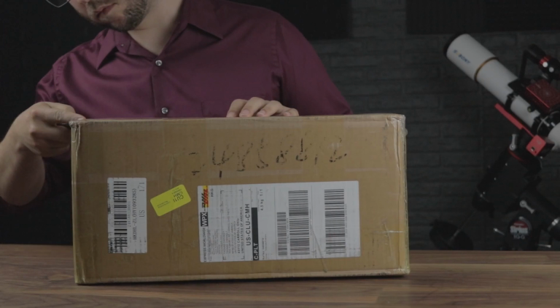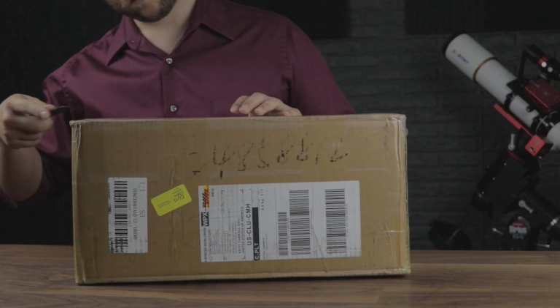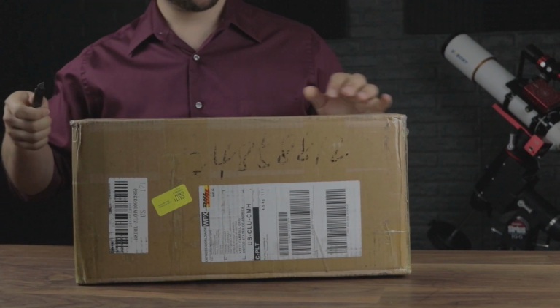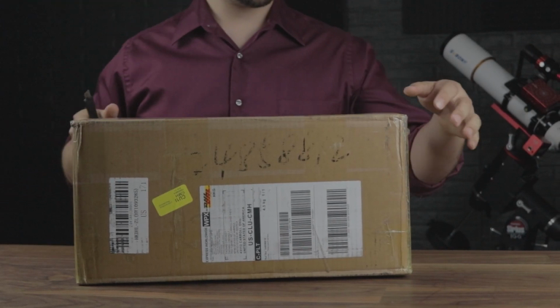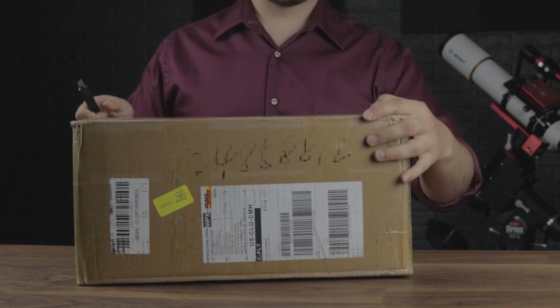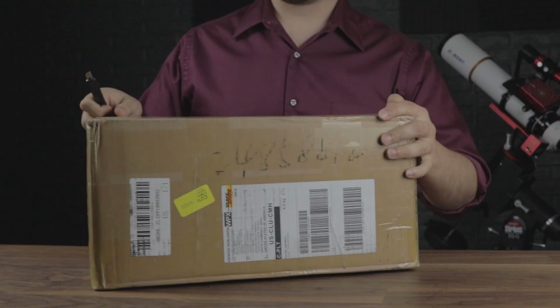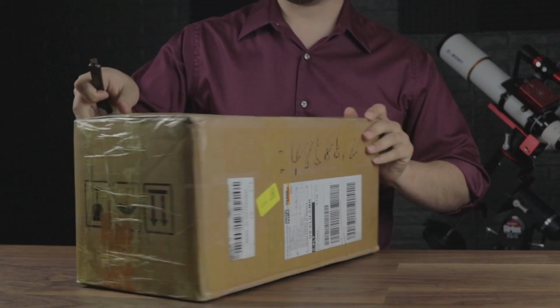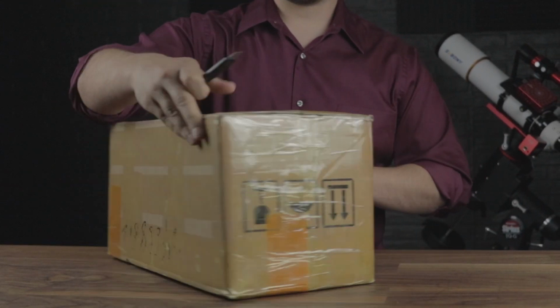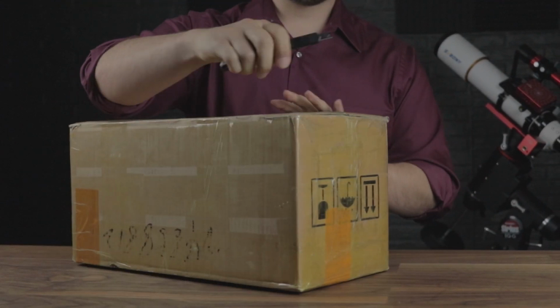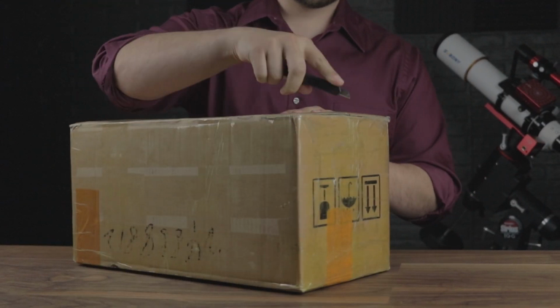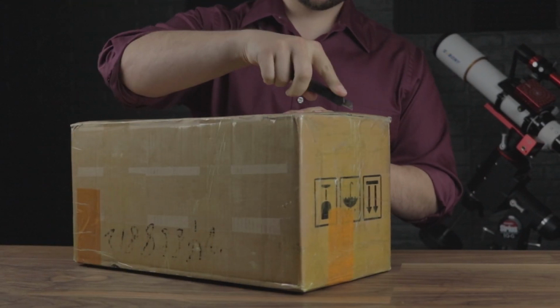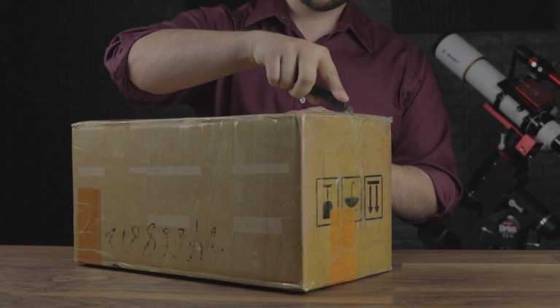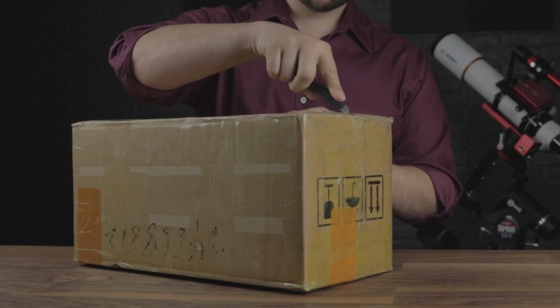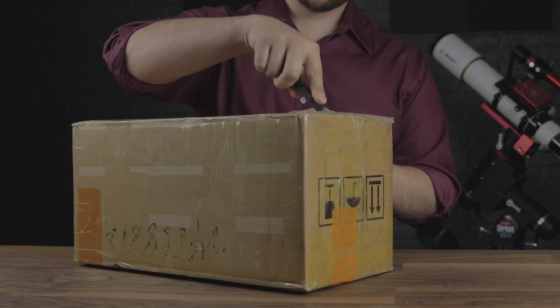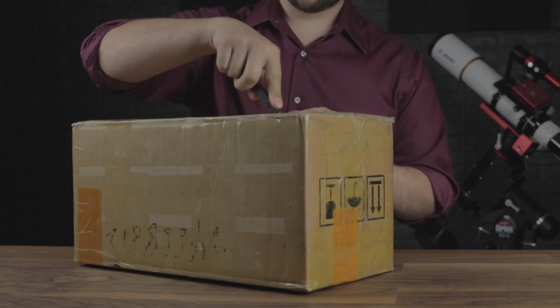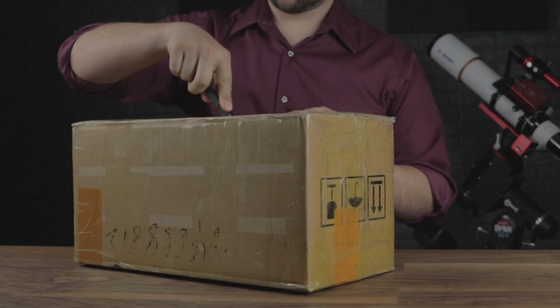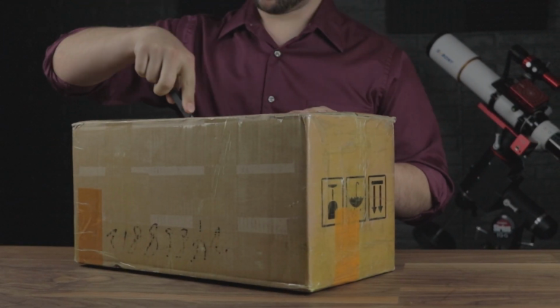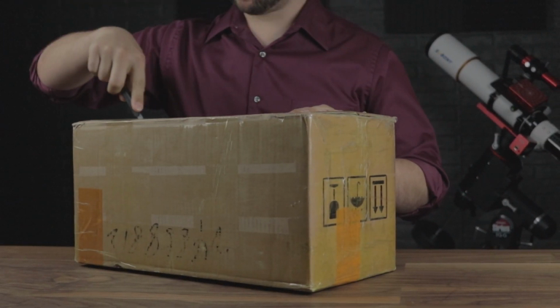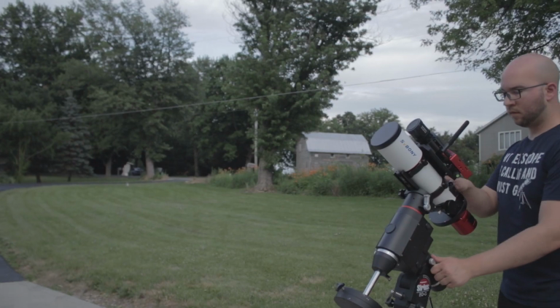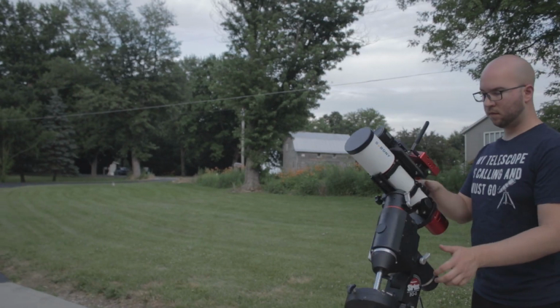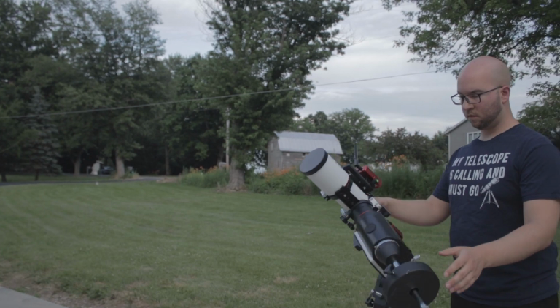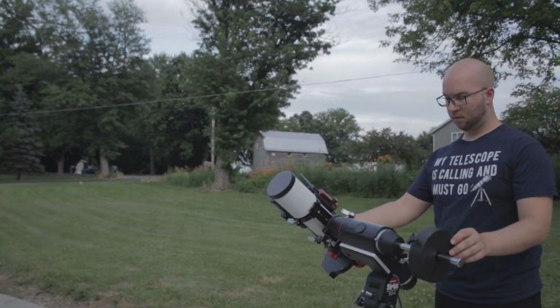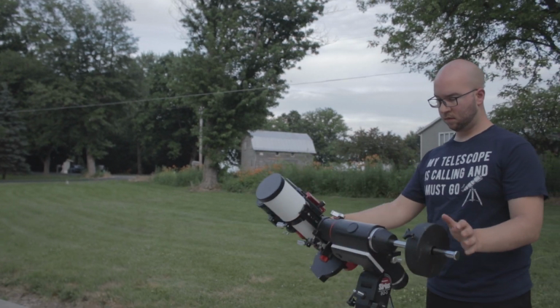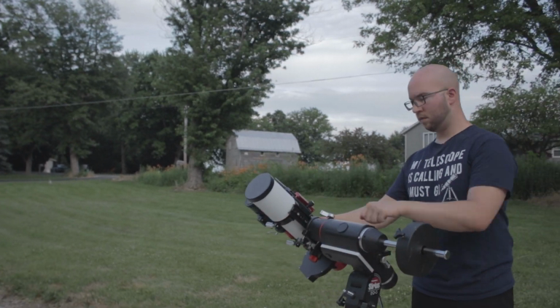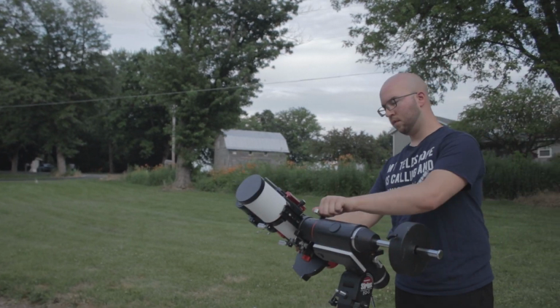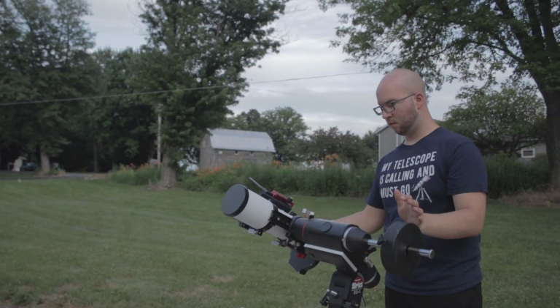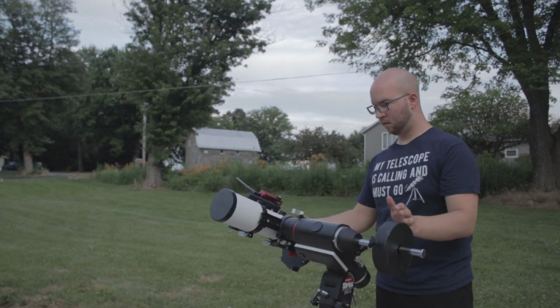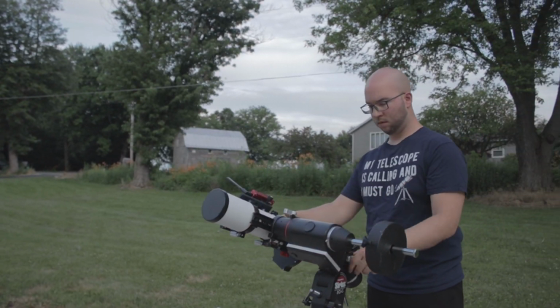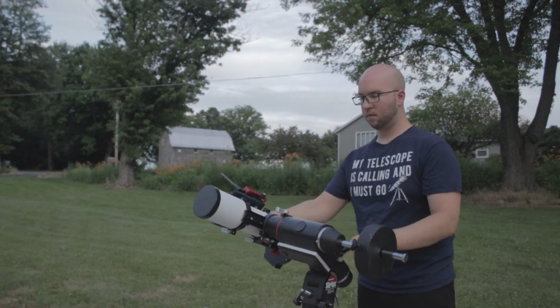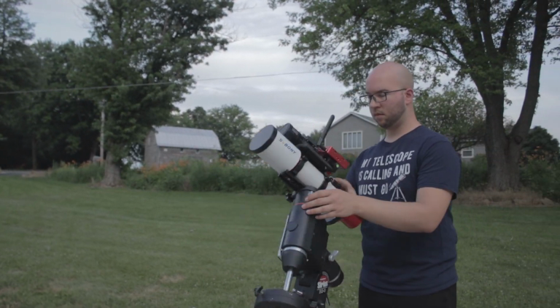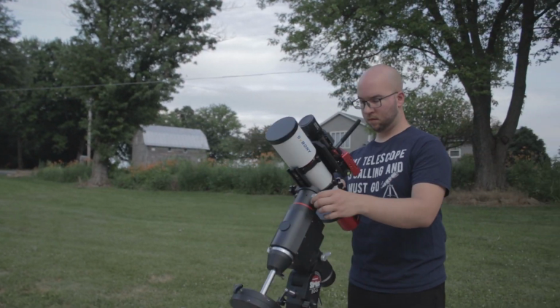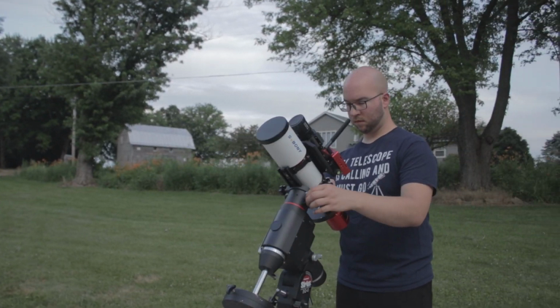SV Bony sent this for review a couple months ago, which means I've had two and a half clear nights to try it out.